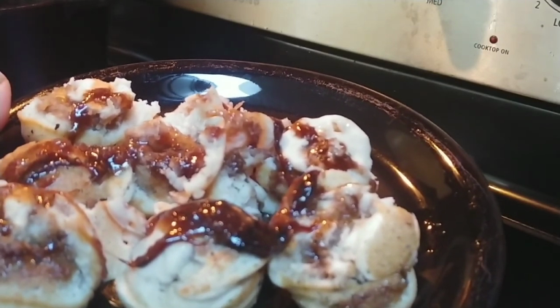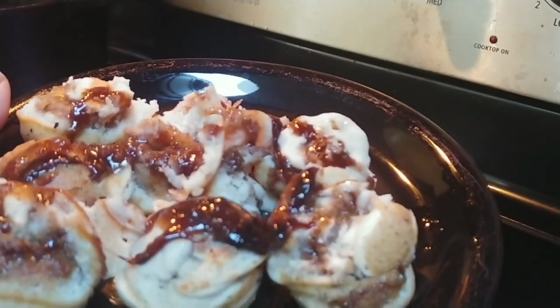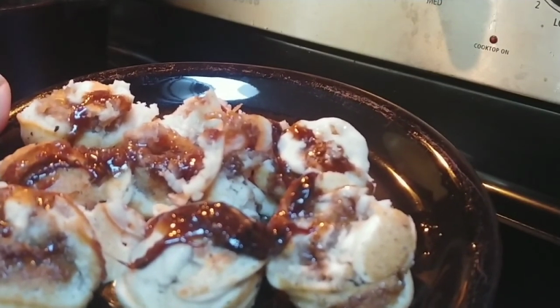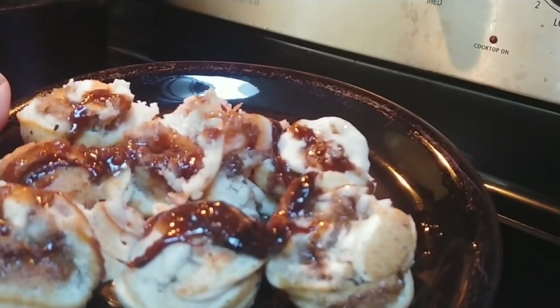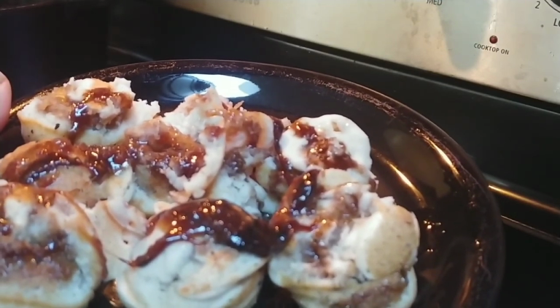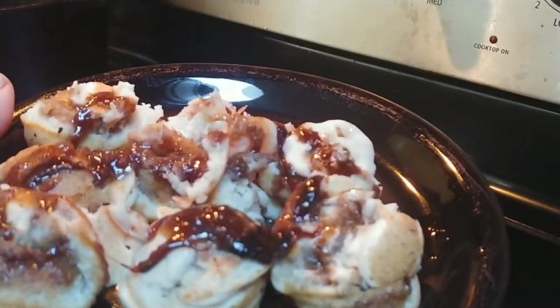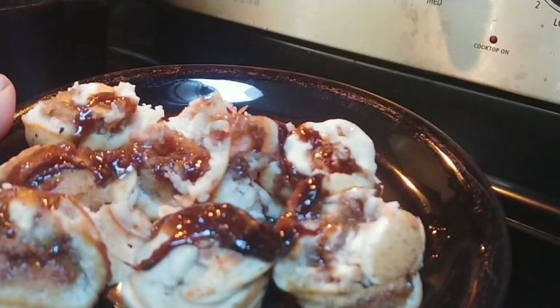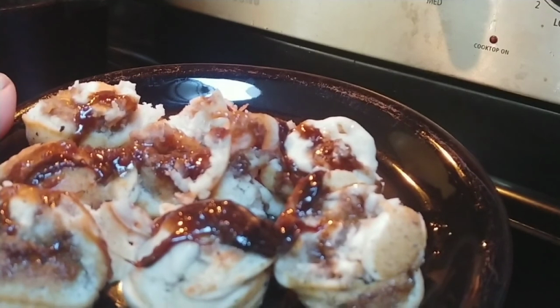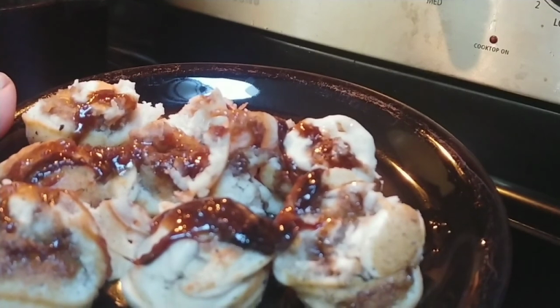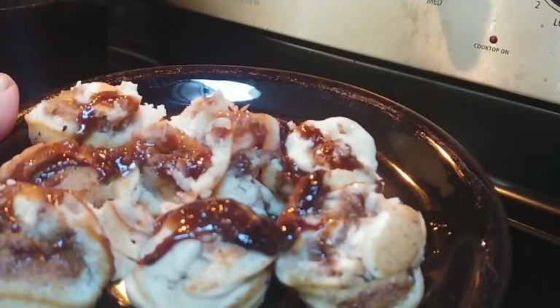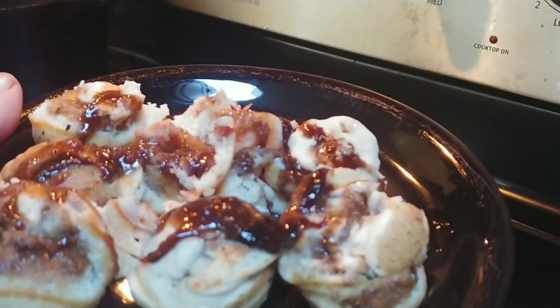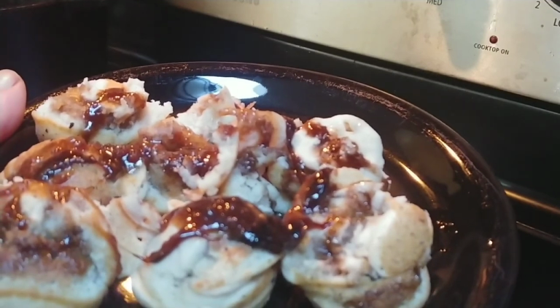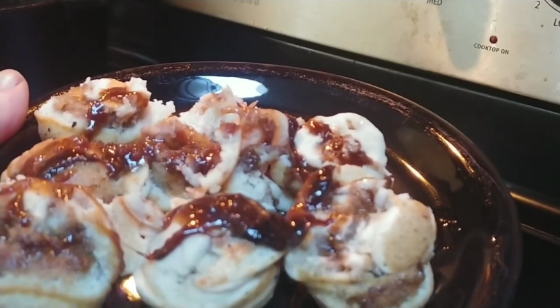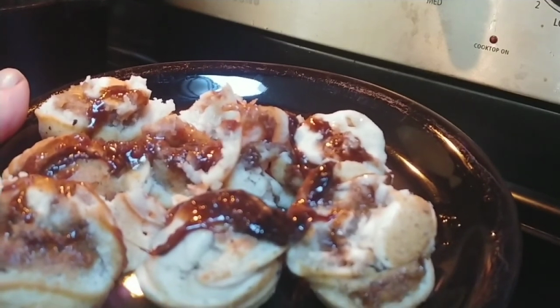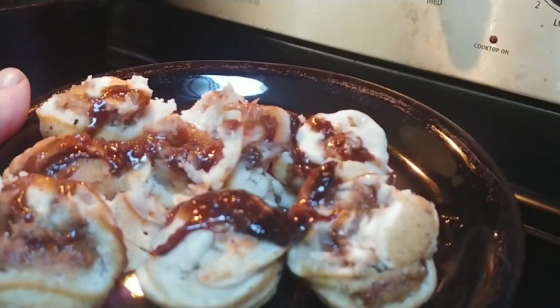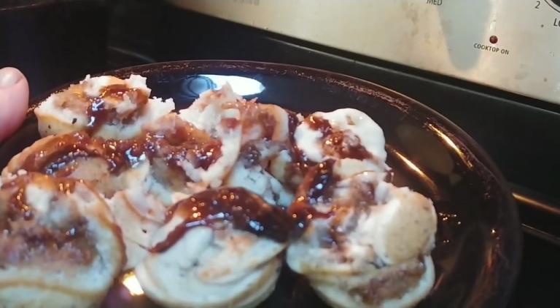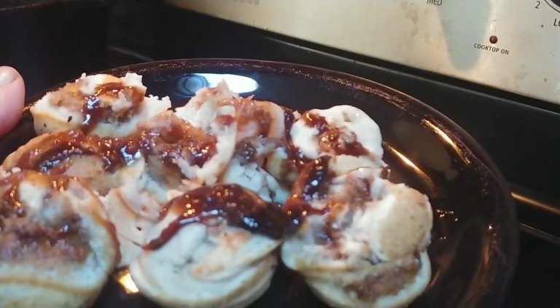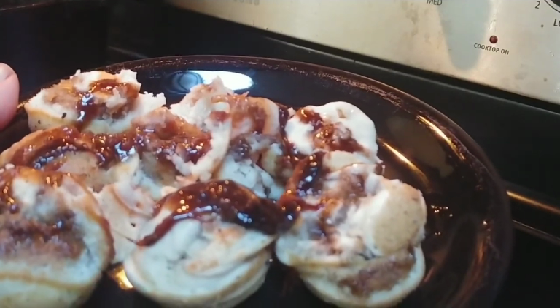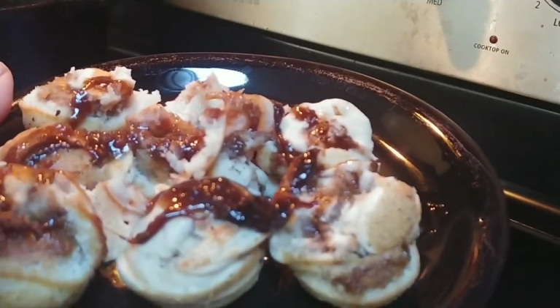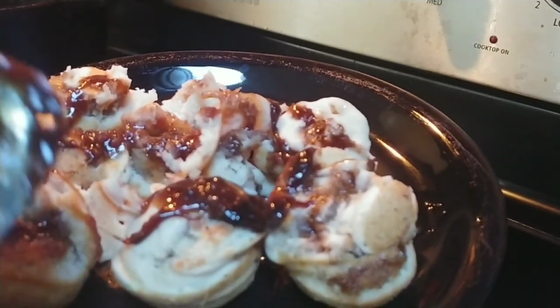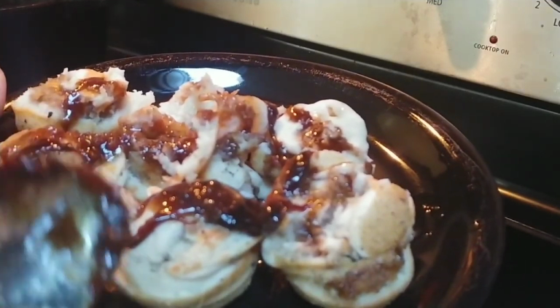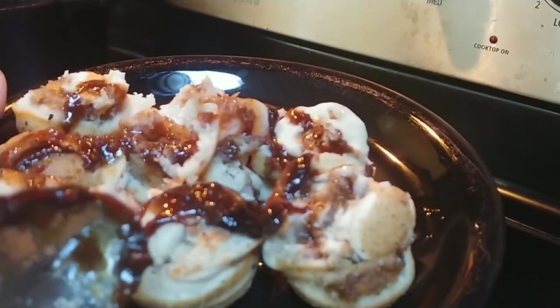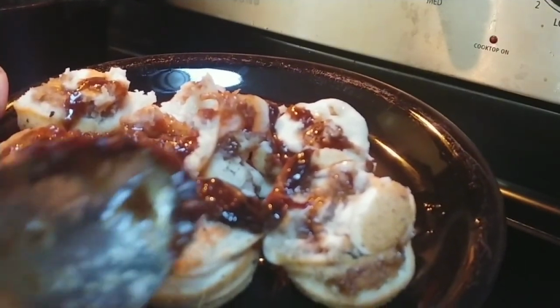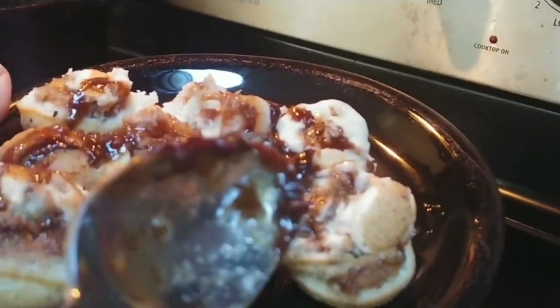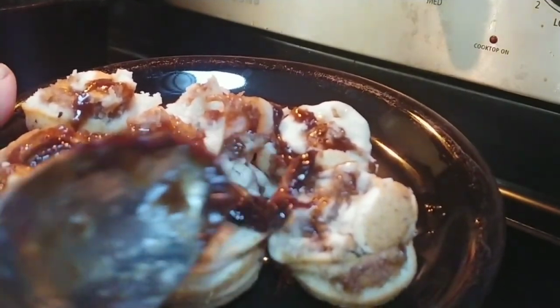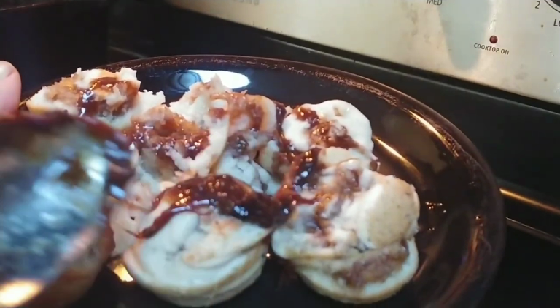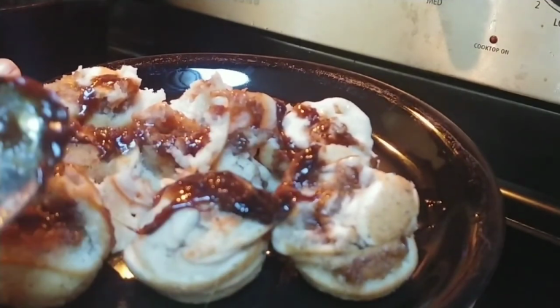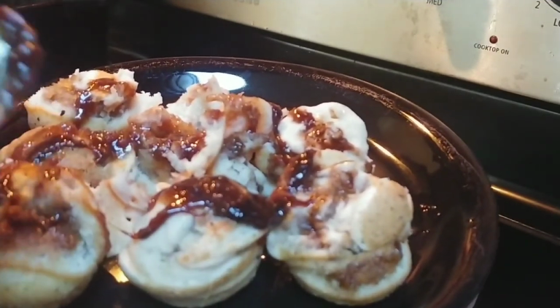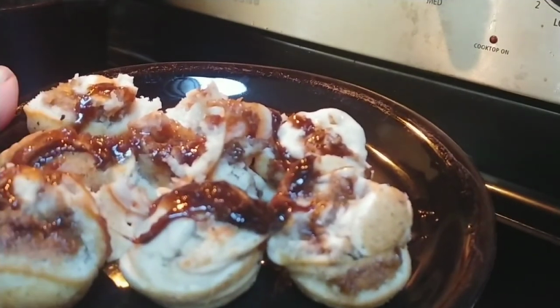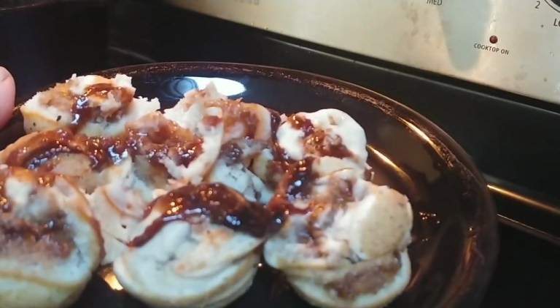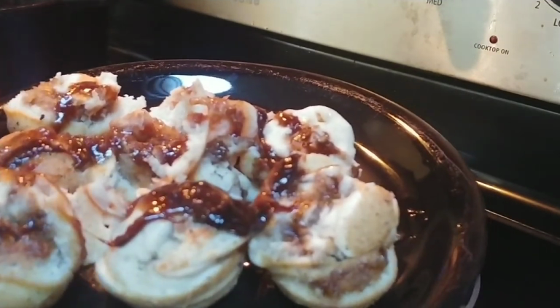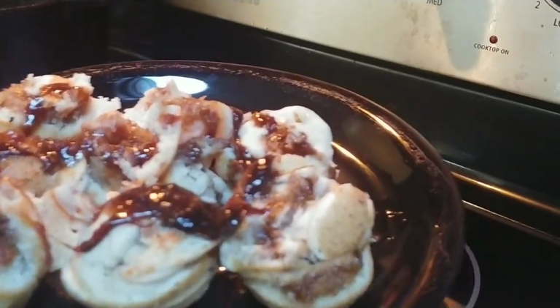These probably have around 70 or 80 calories per each one of those cups.